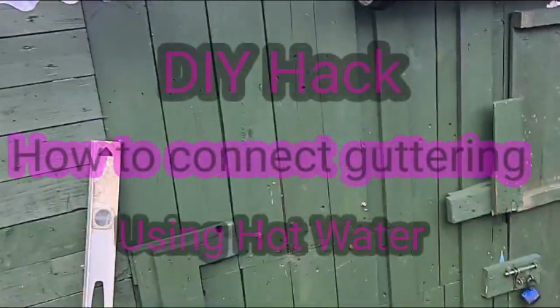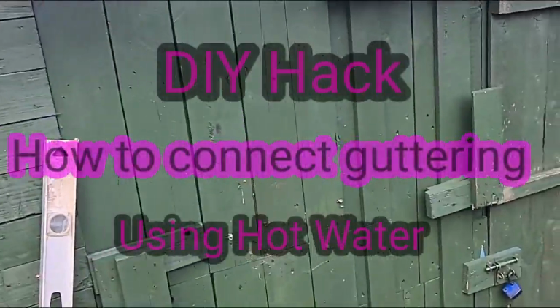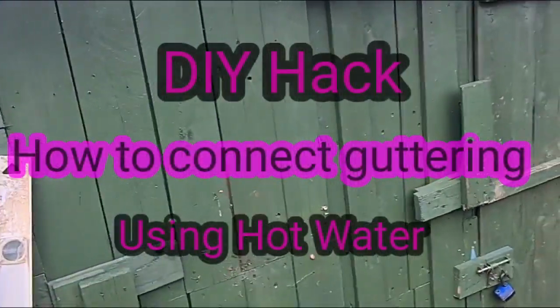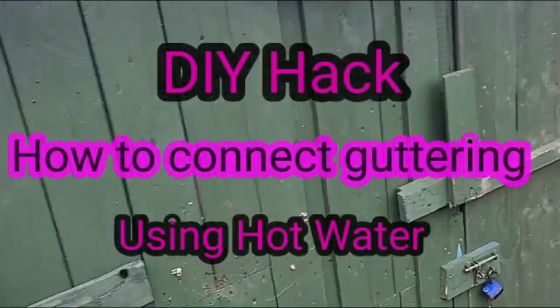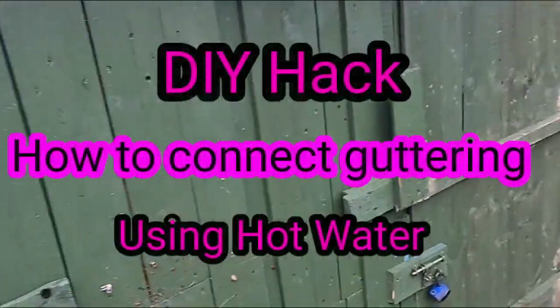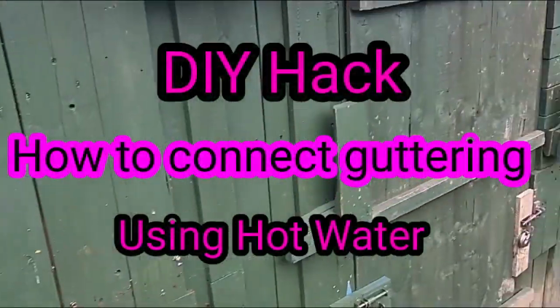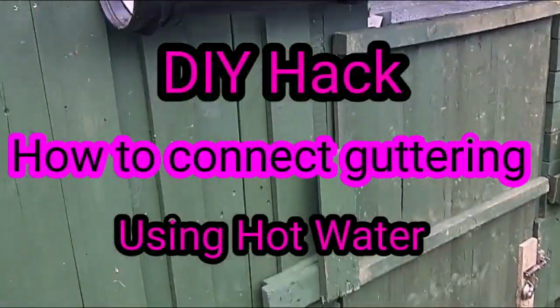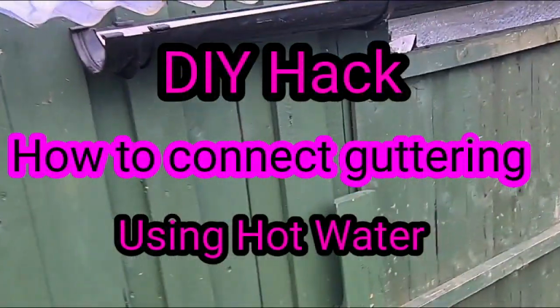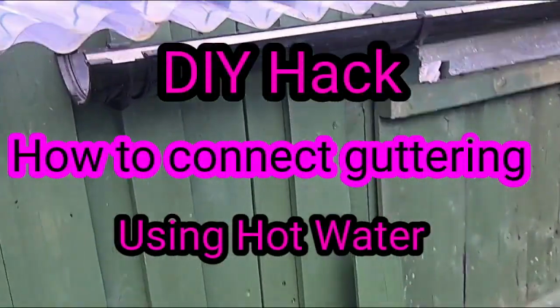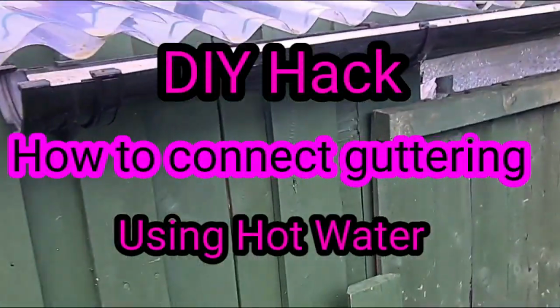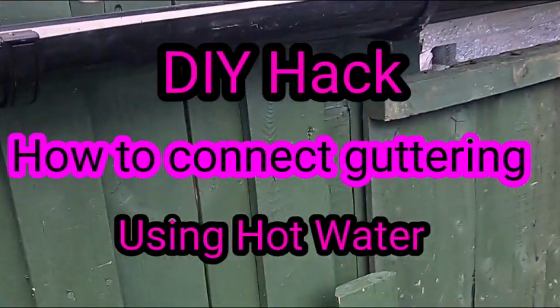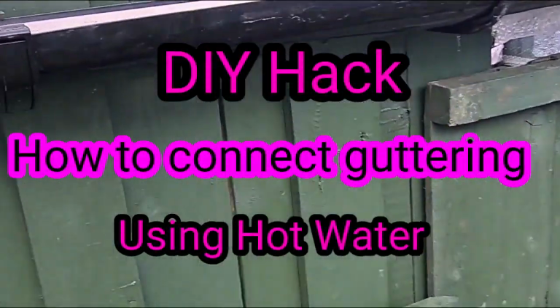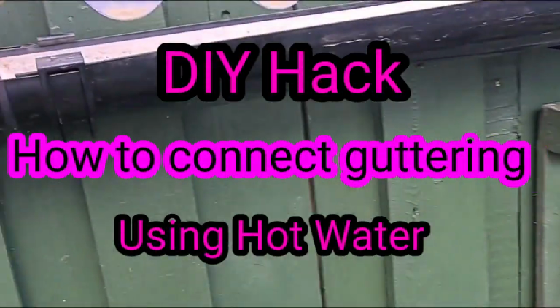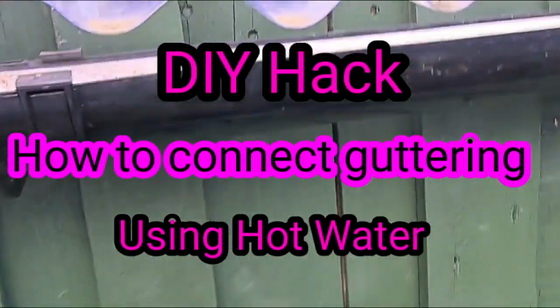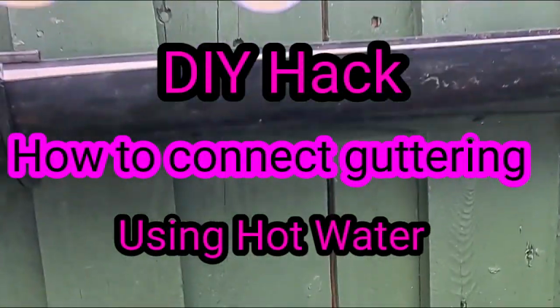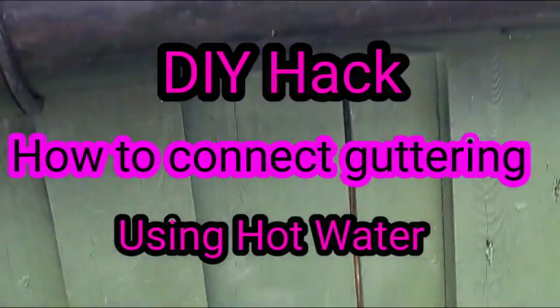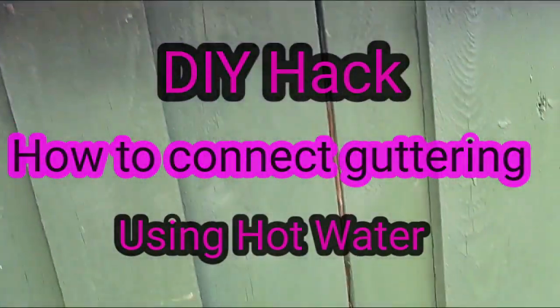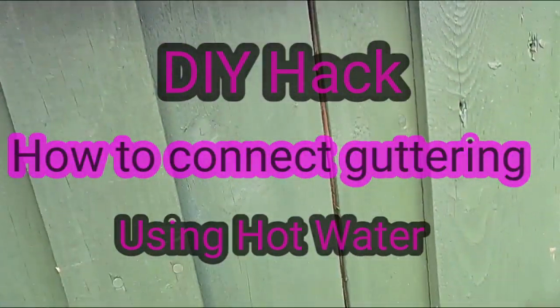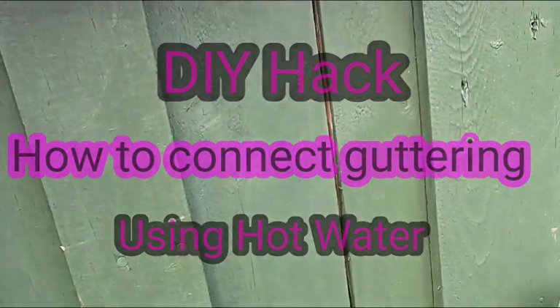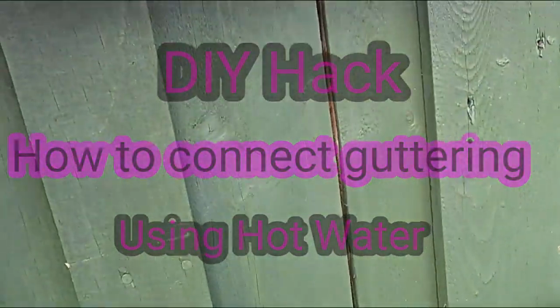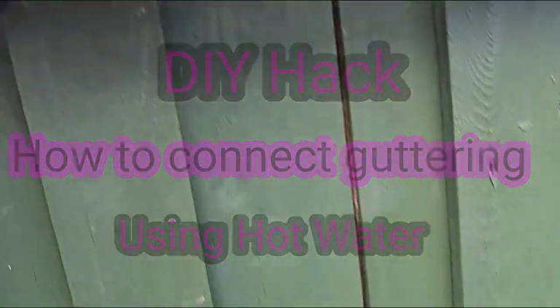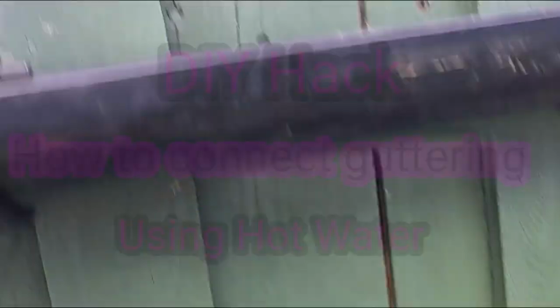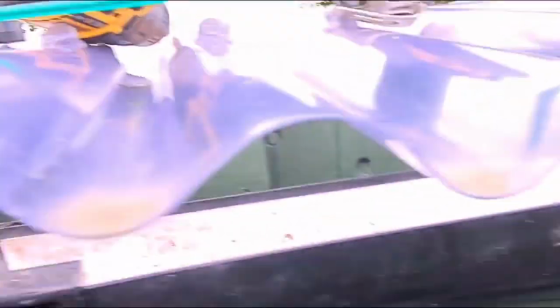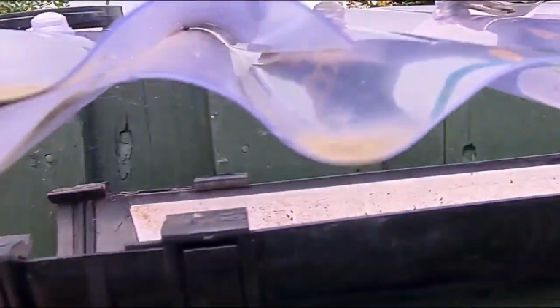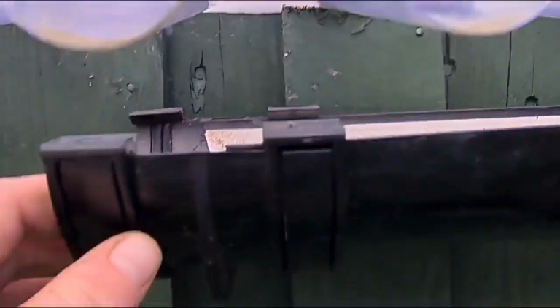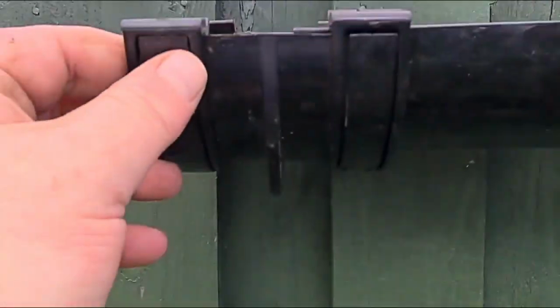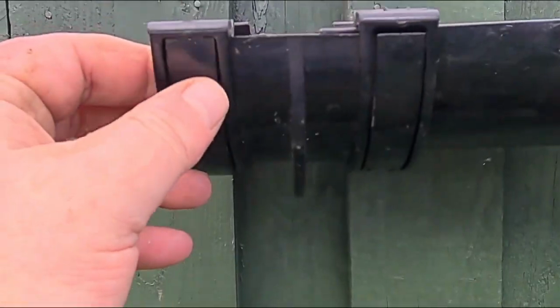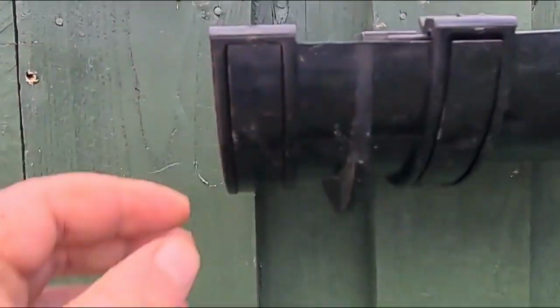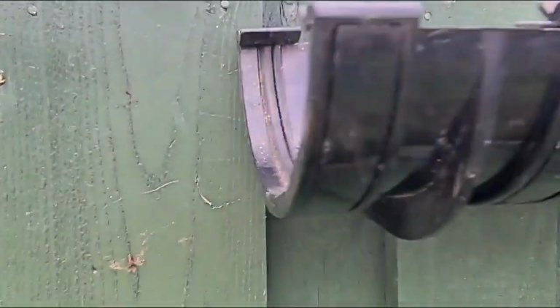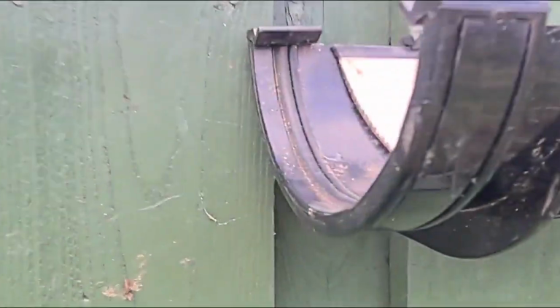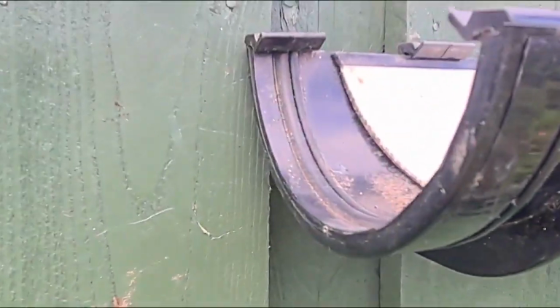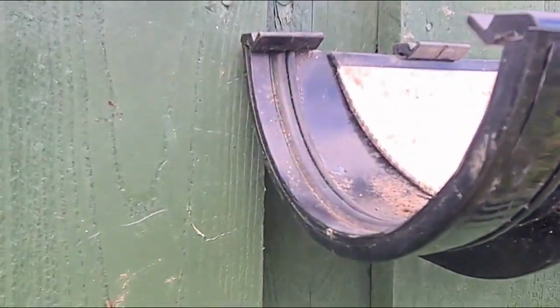Right then, just a little trick I've learnt, just tried it out. I was having problems getting these to fit.